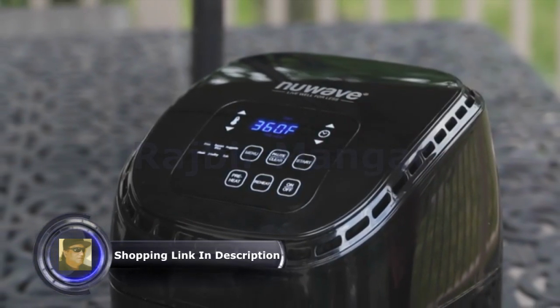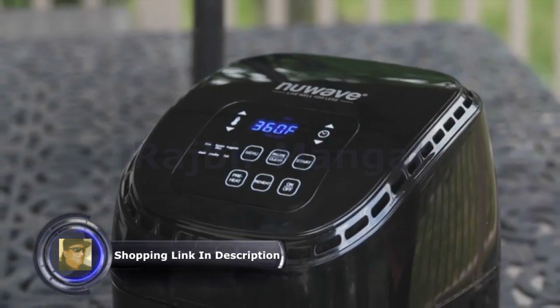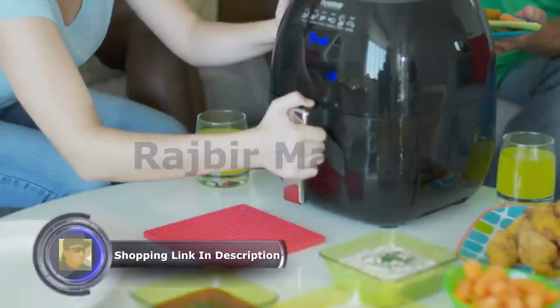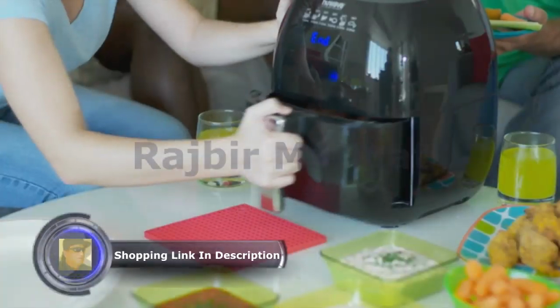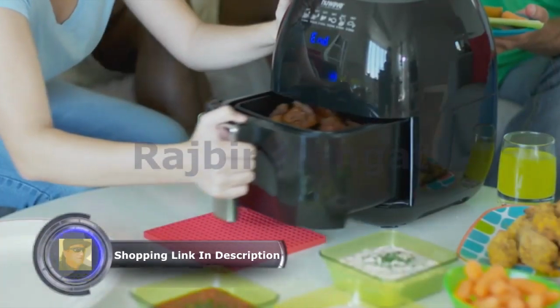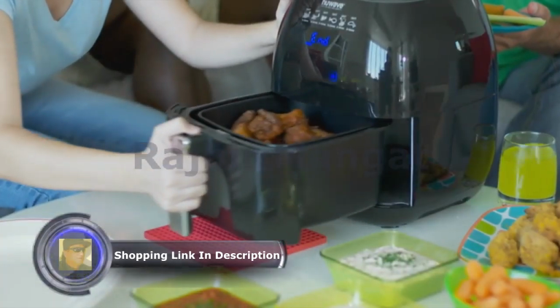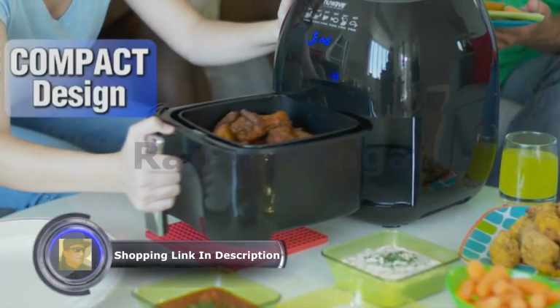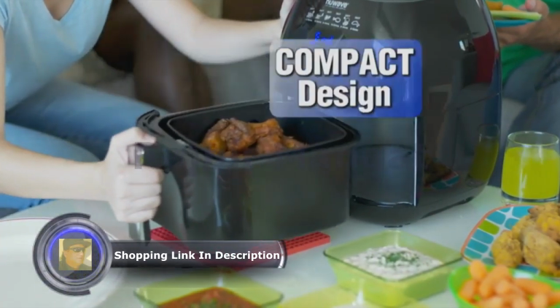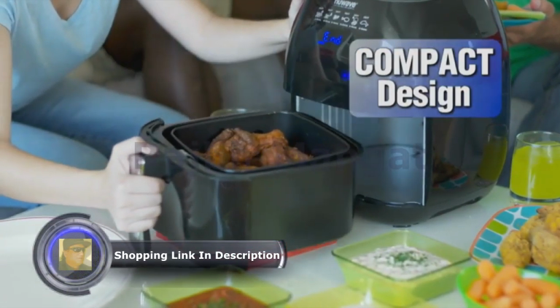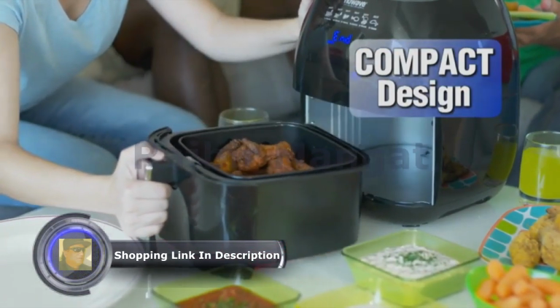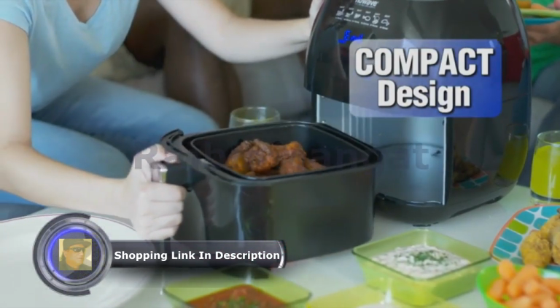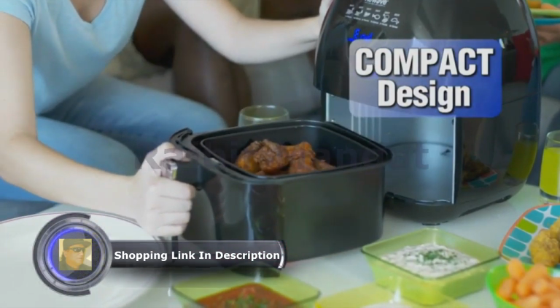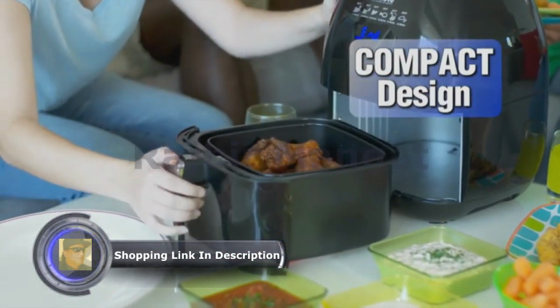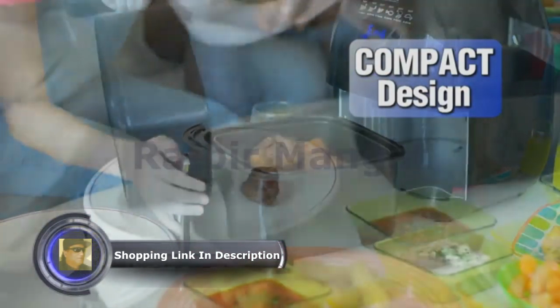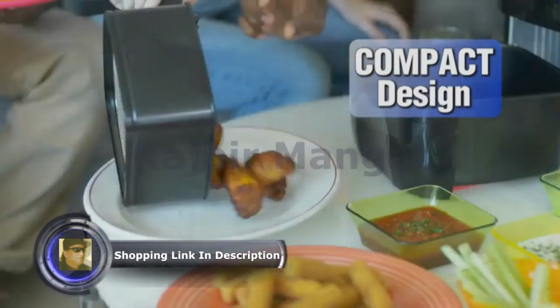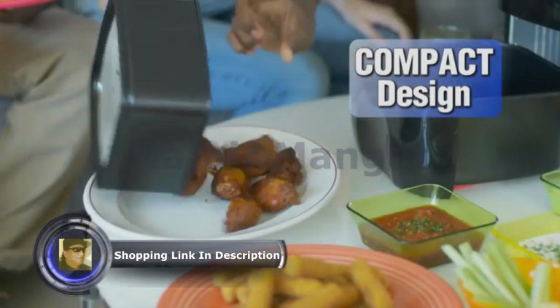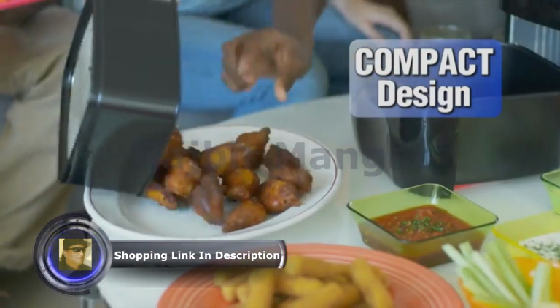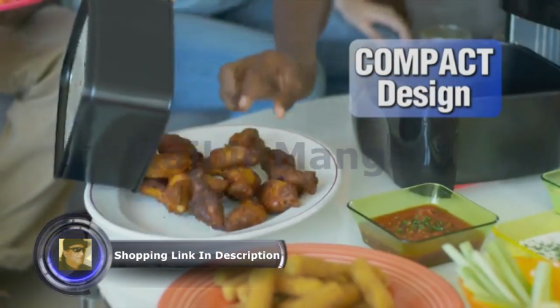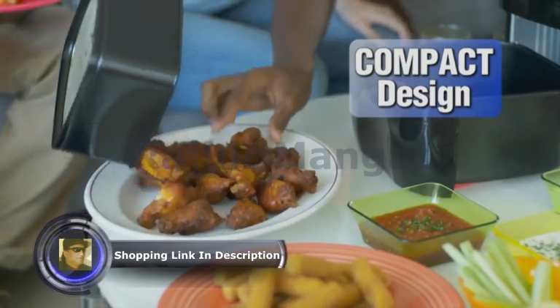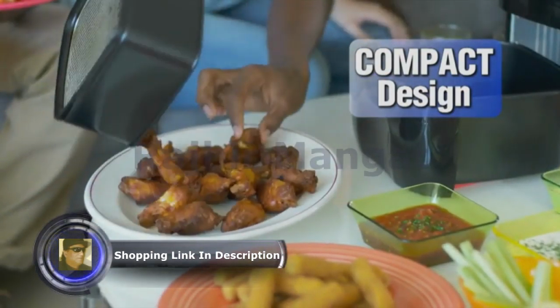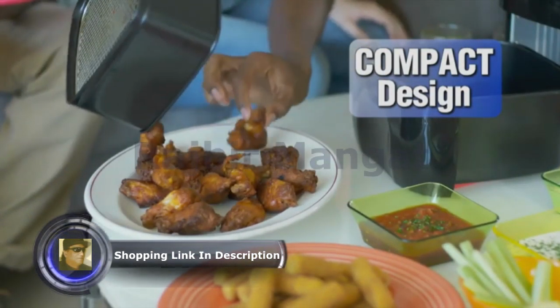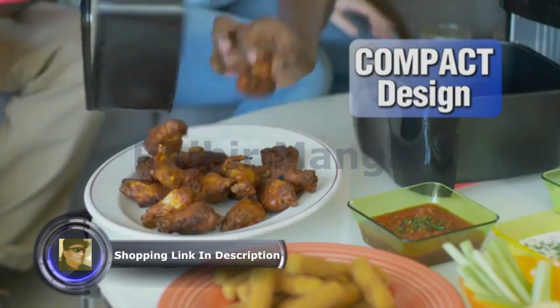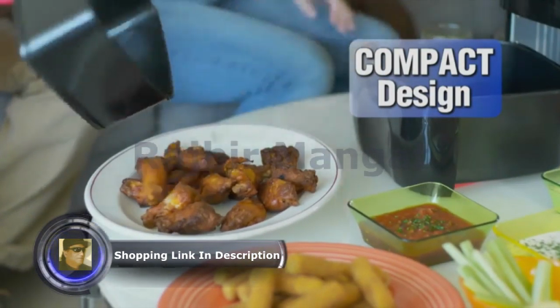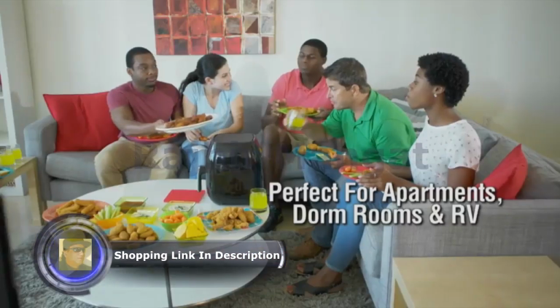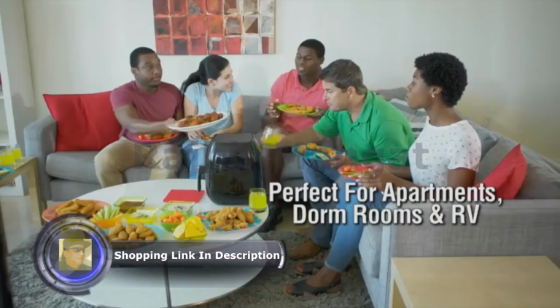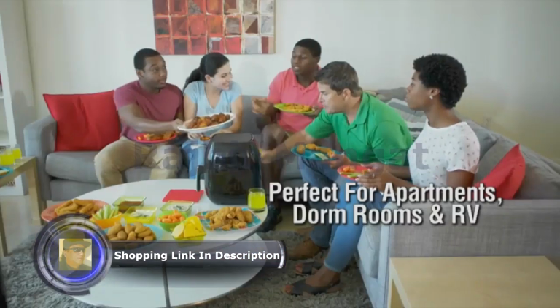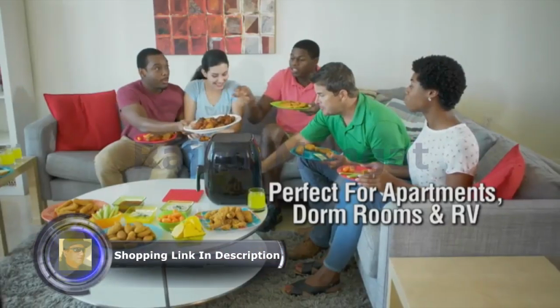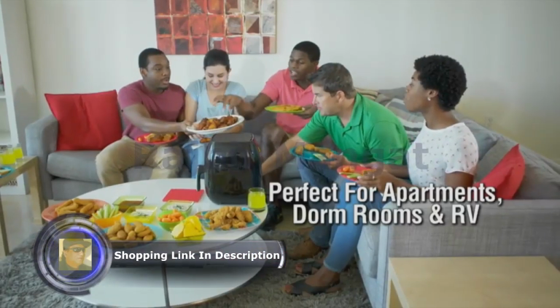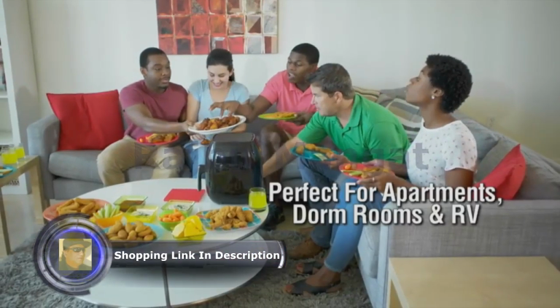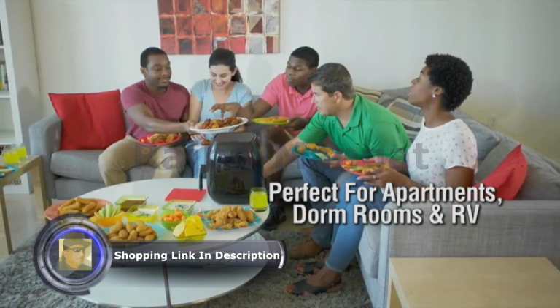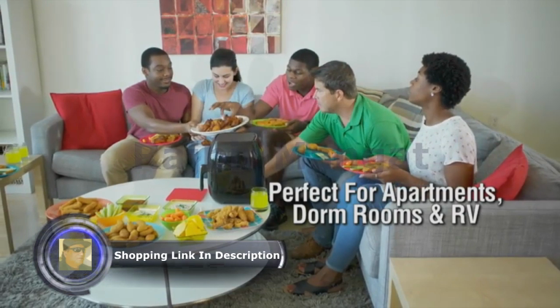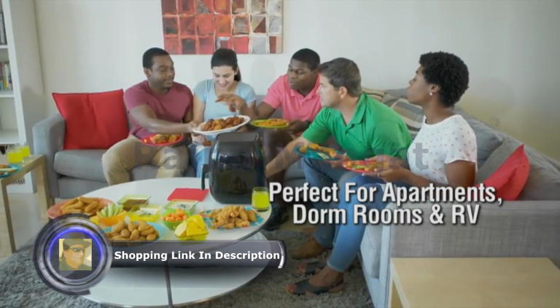The Rio's space-saving design makes it perfect for small apartments, cooking rooms, and RVs.